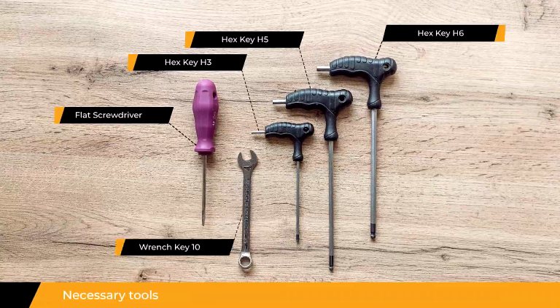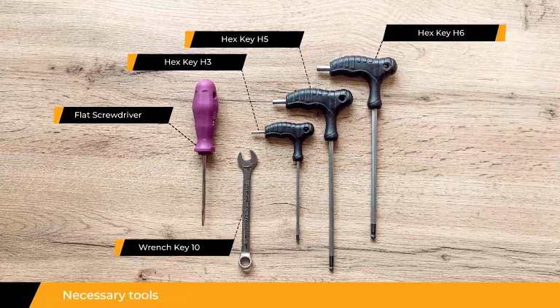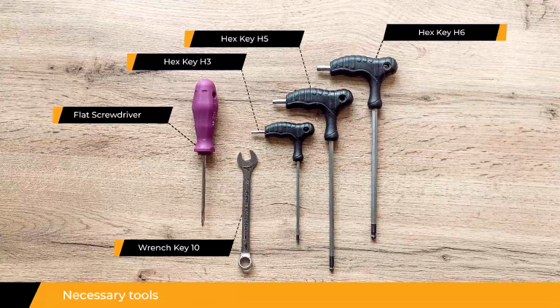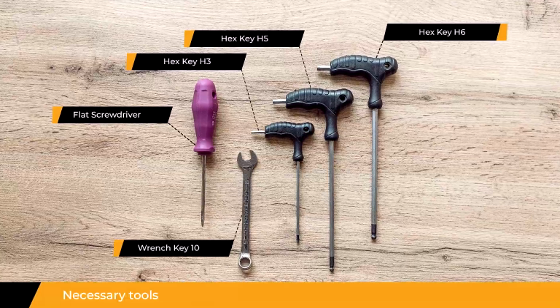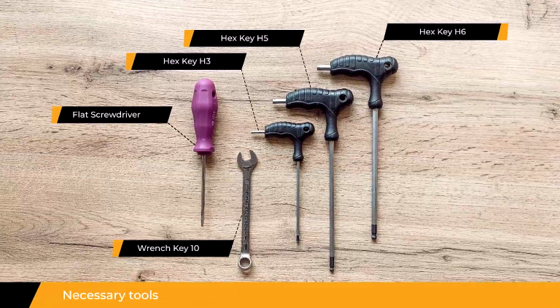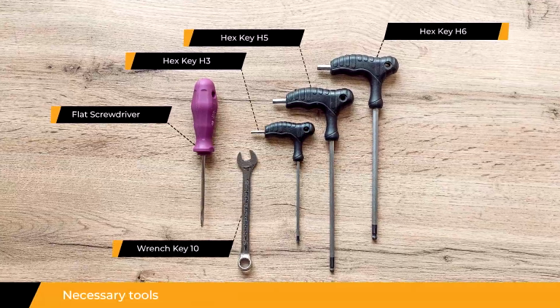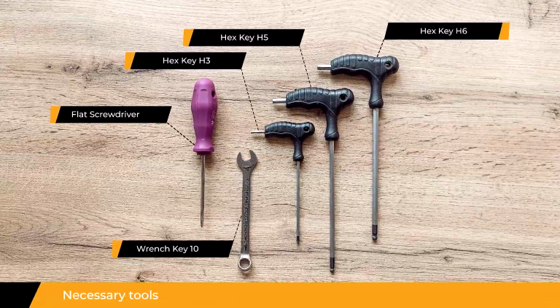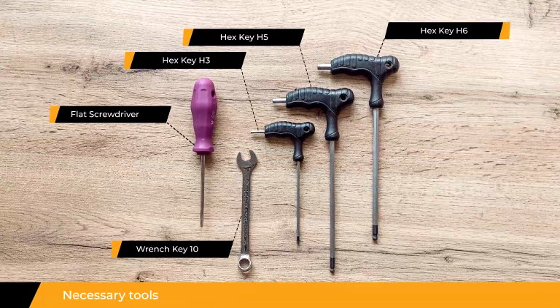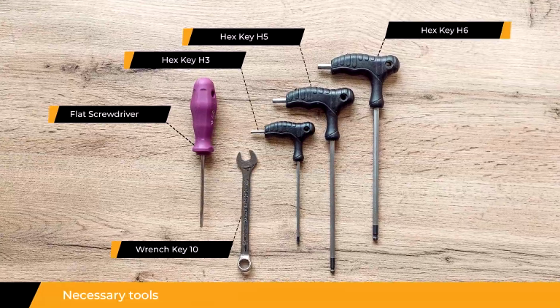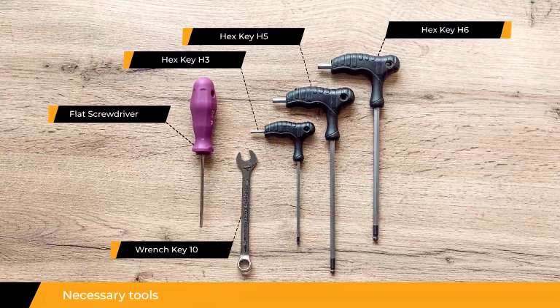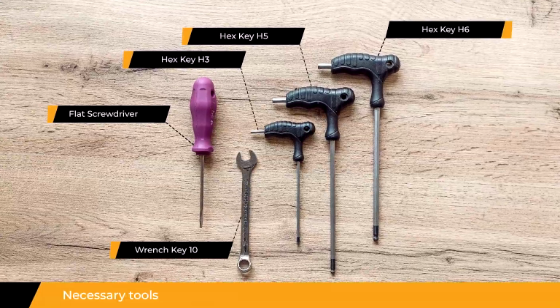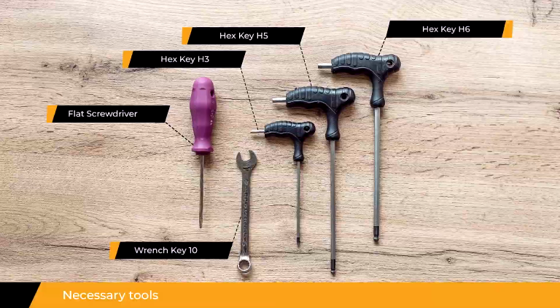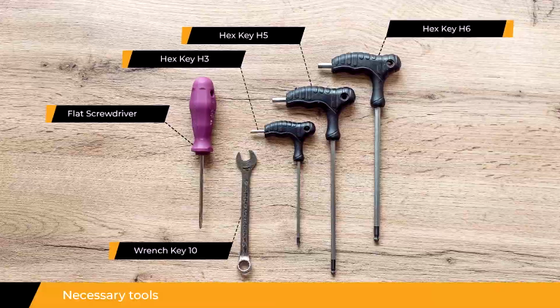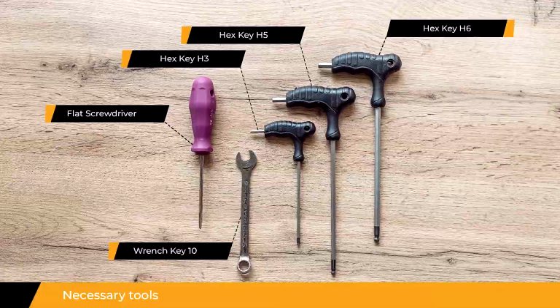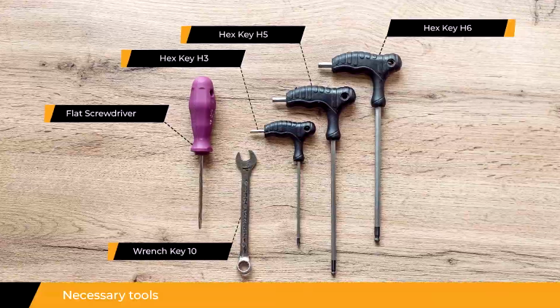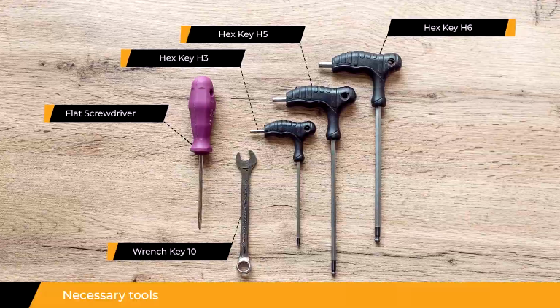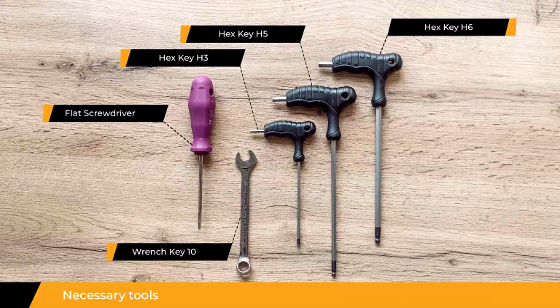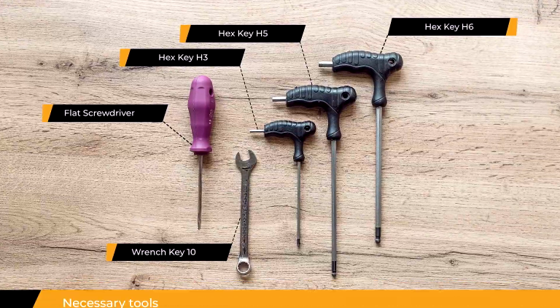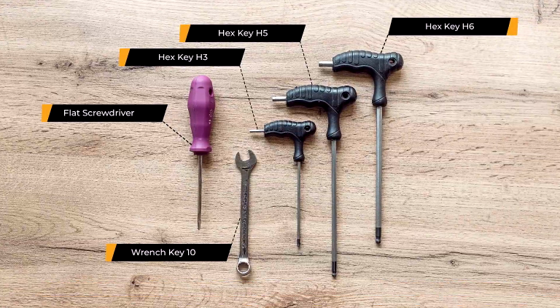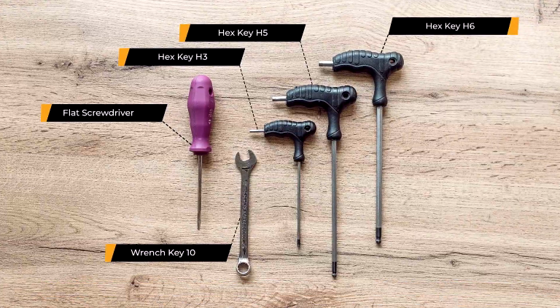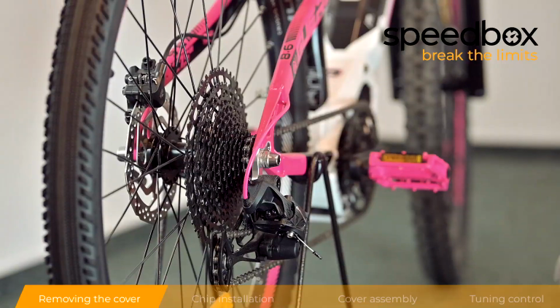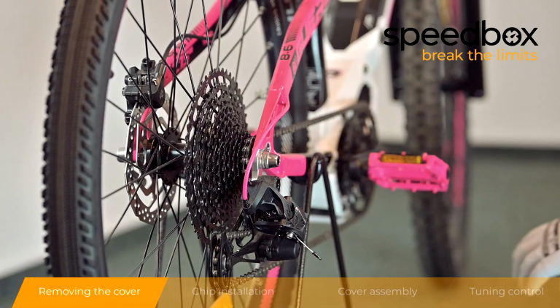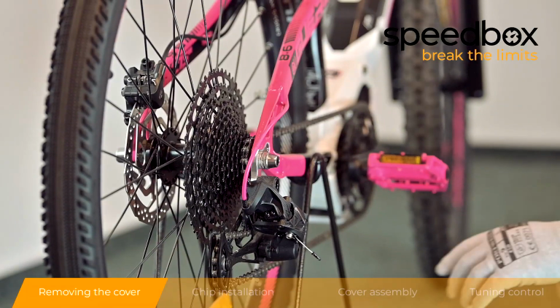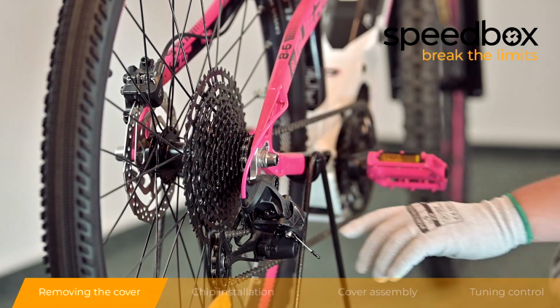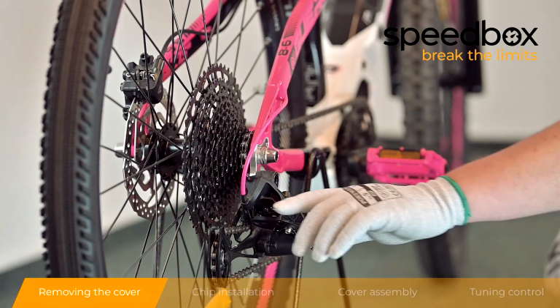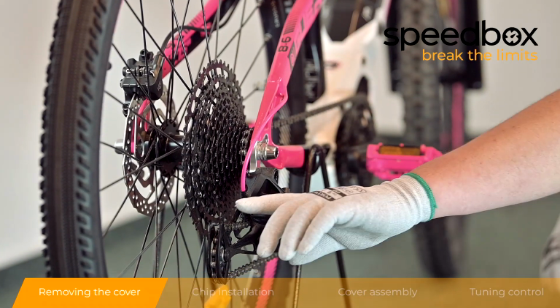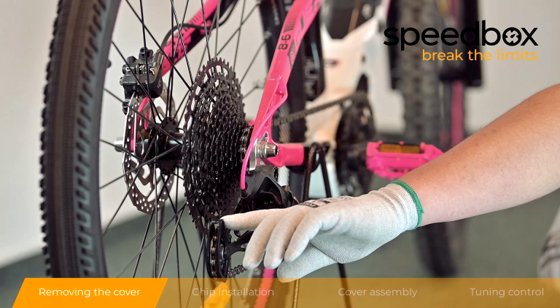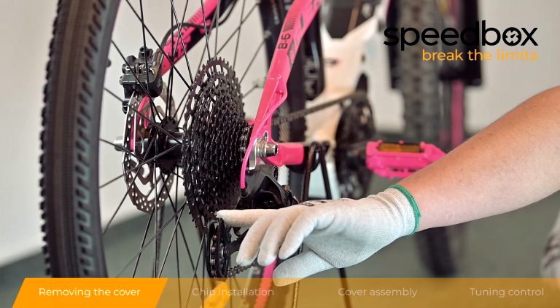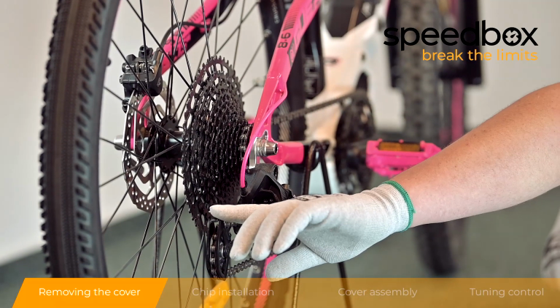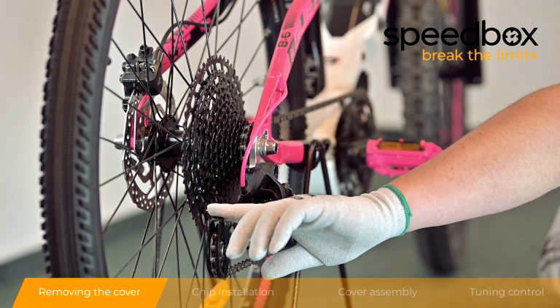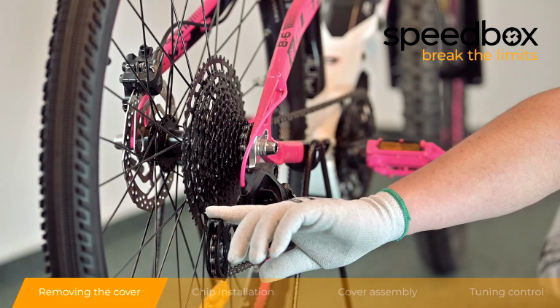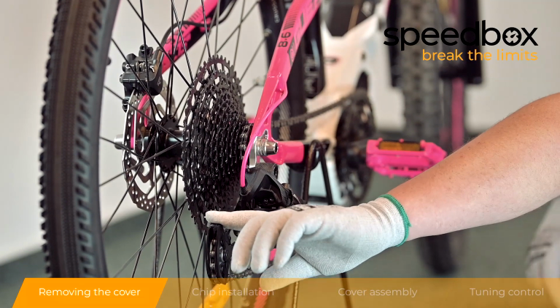Necessary tools. Step 1: Removing the cover.